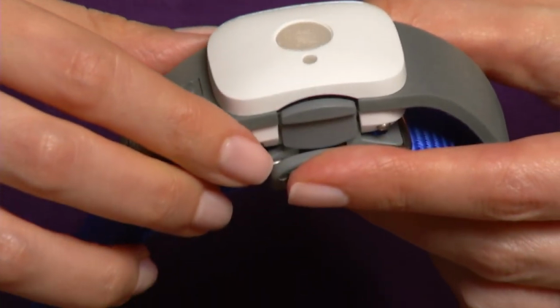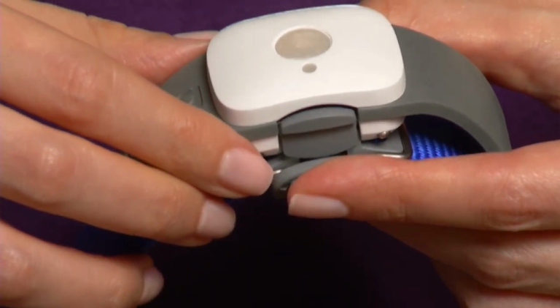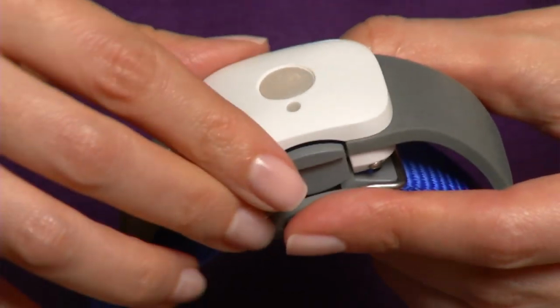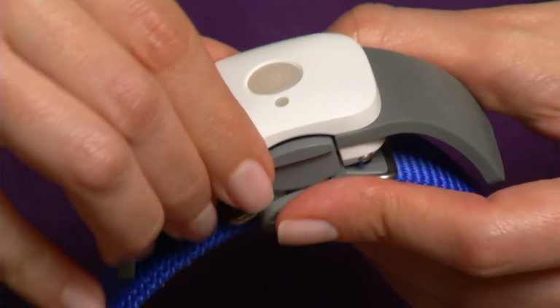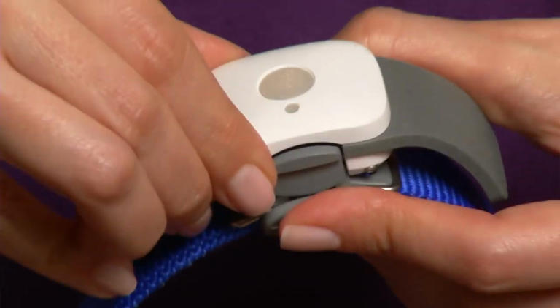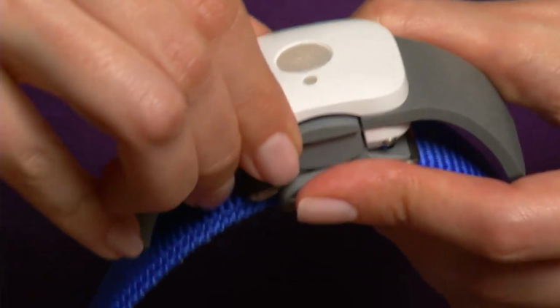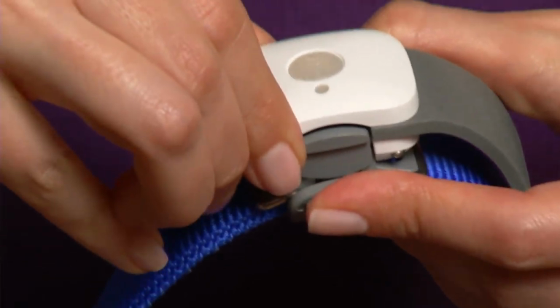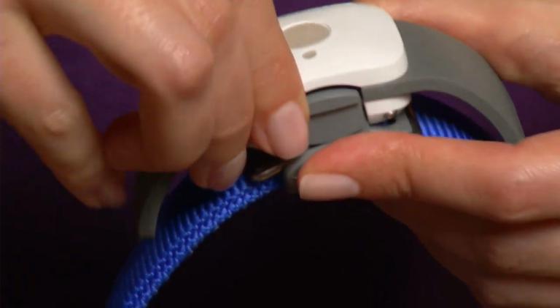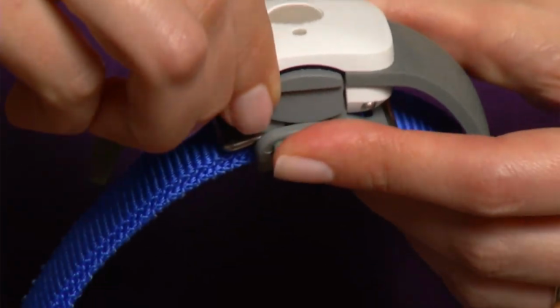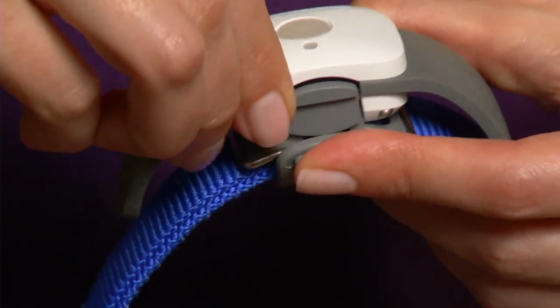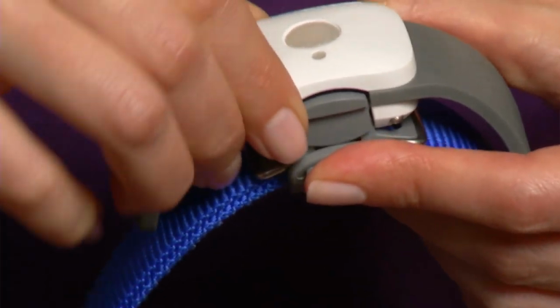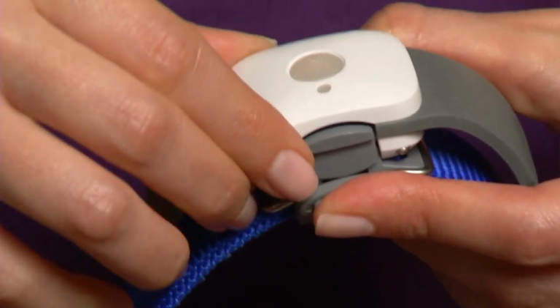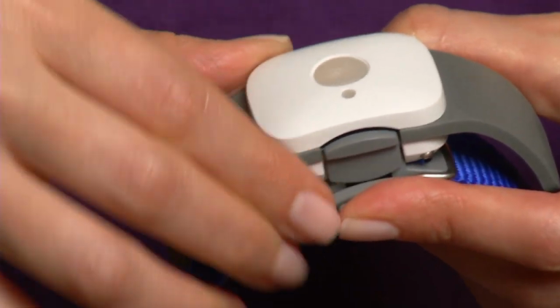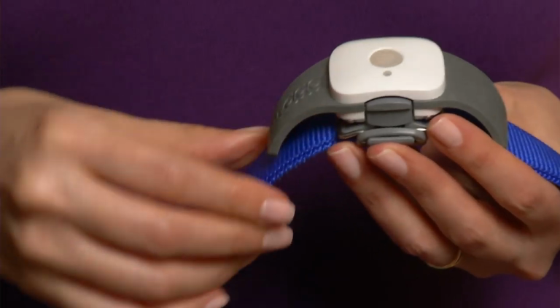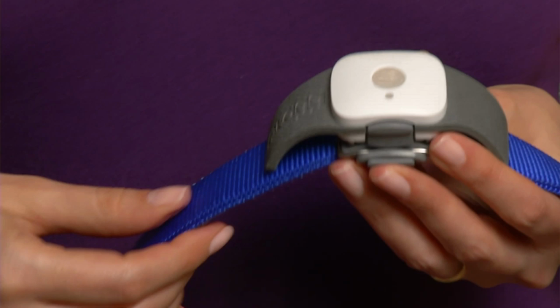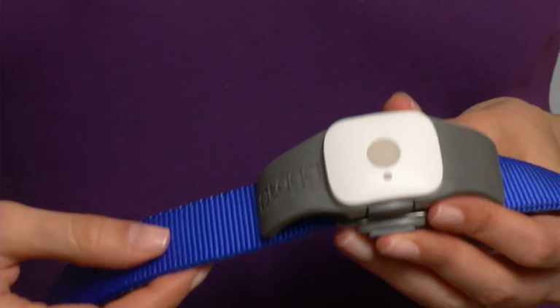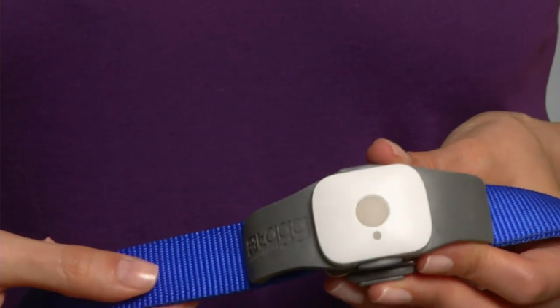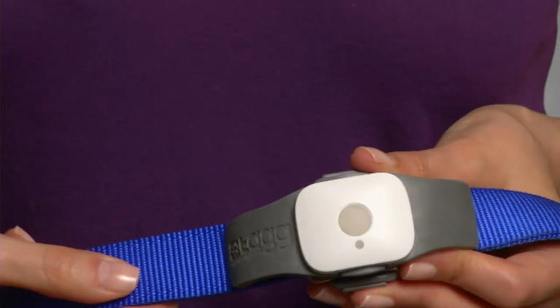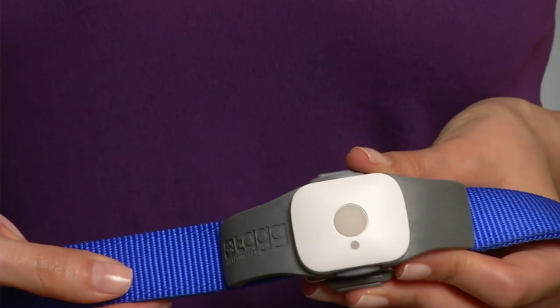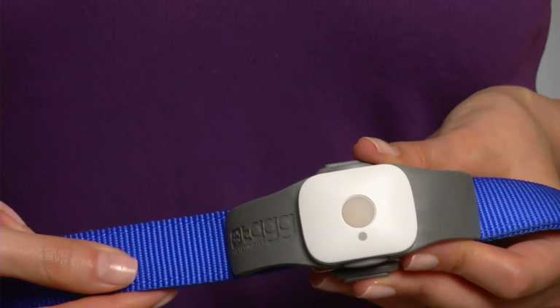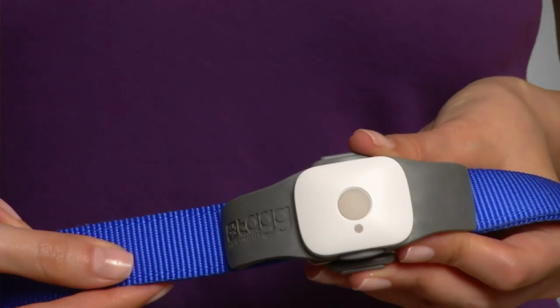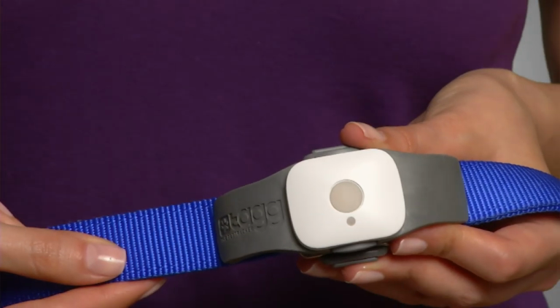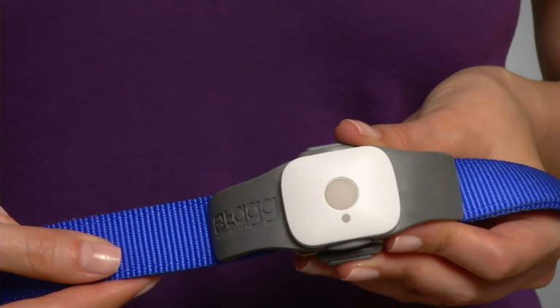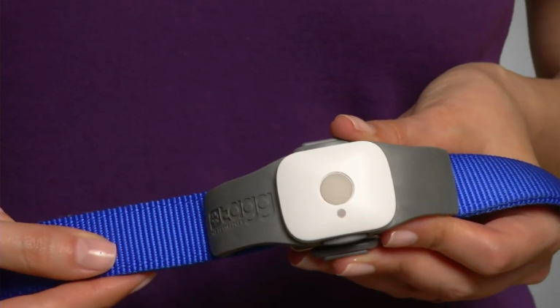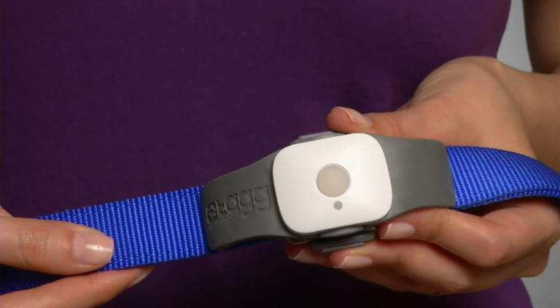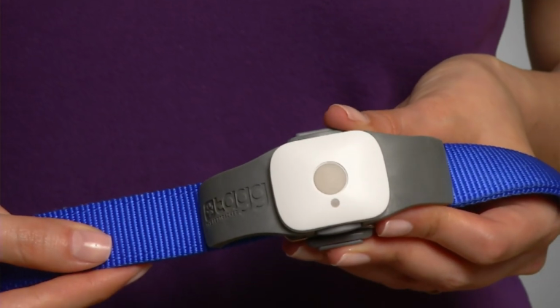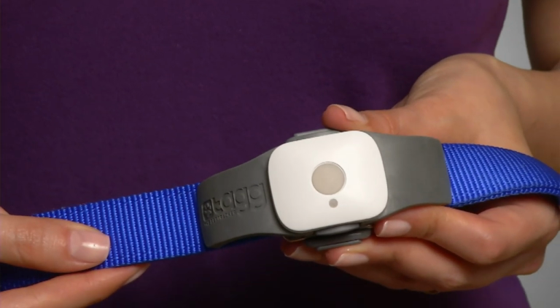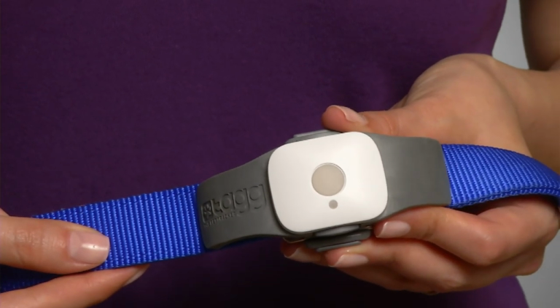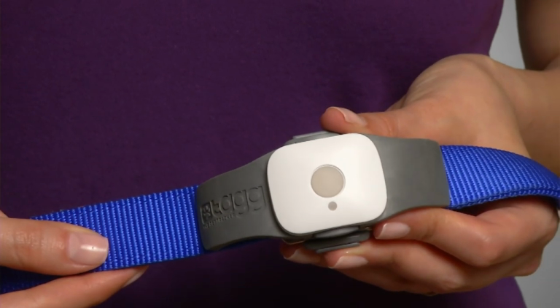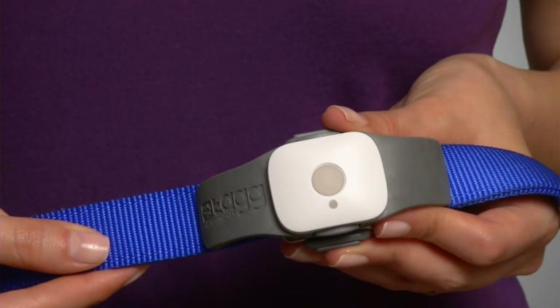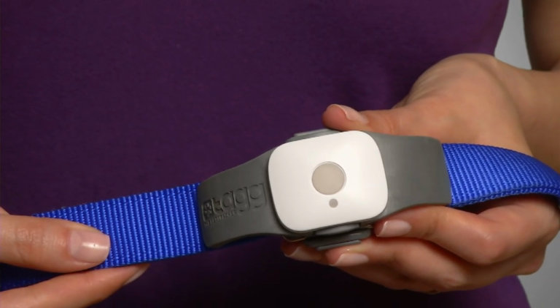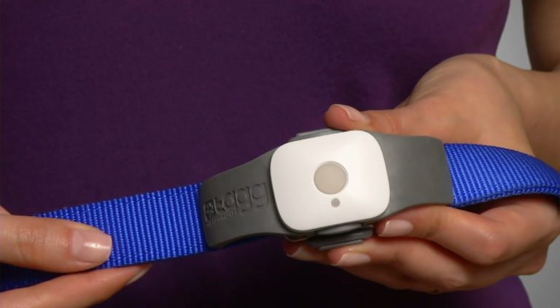Now, check that the tracker is secured by giving it a light tug. And then, voila! The tag tracker is on the collar!